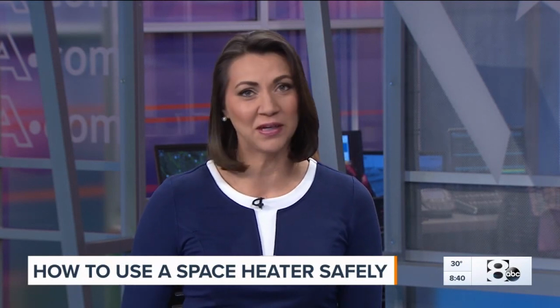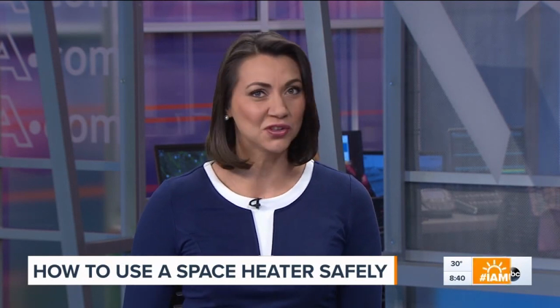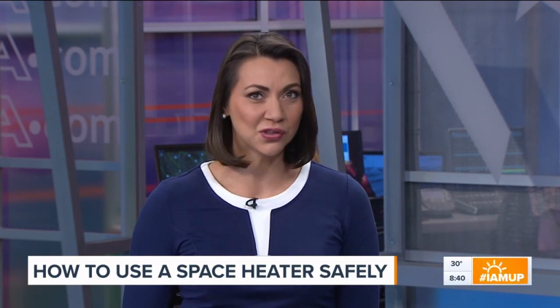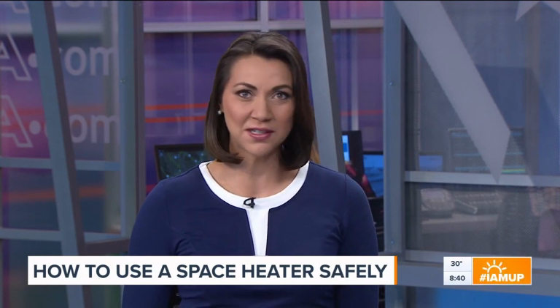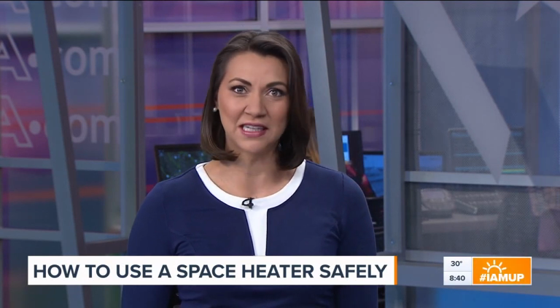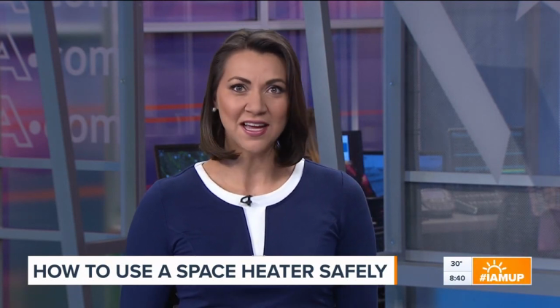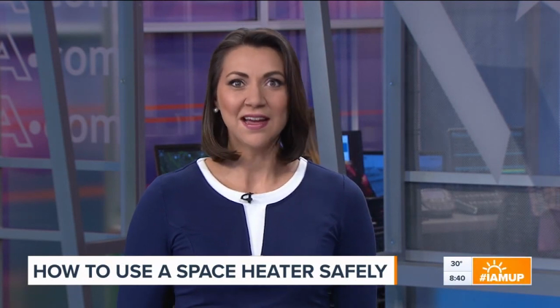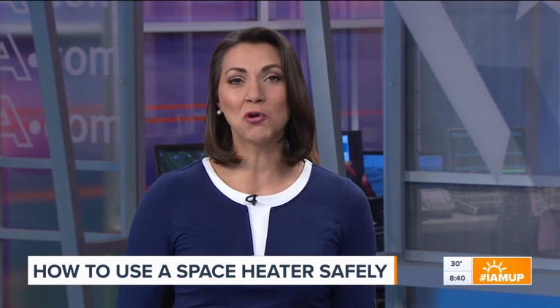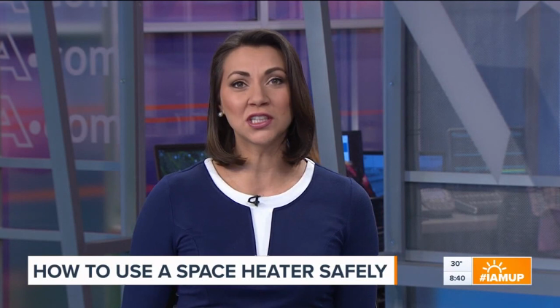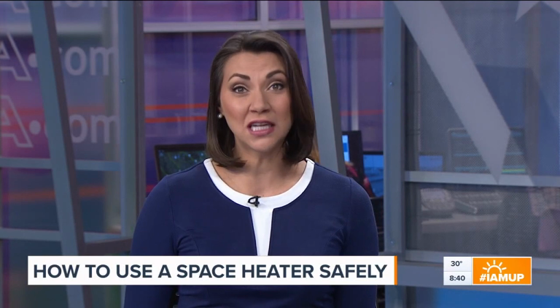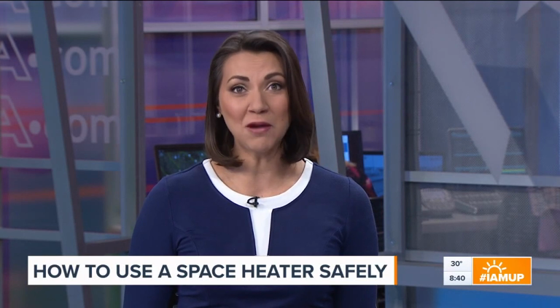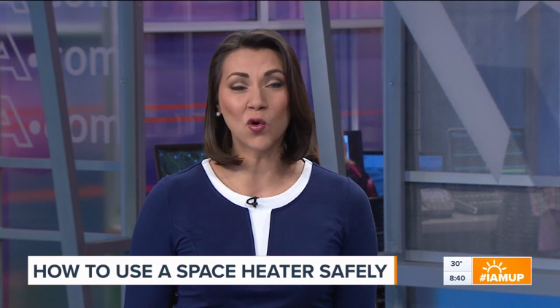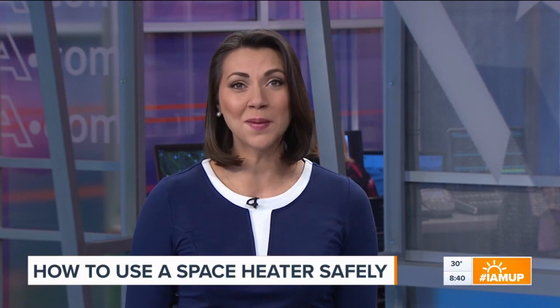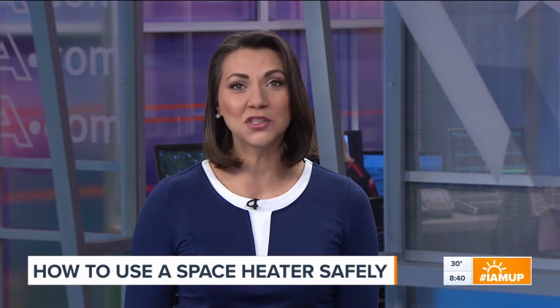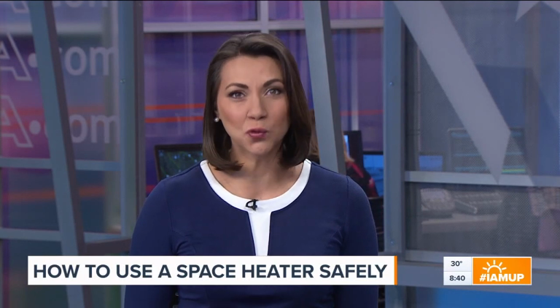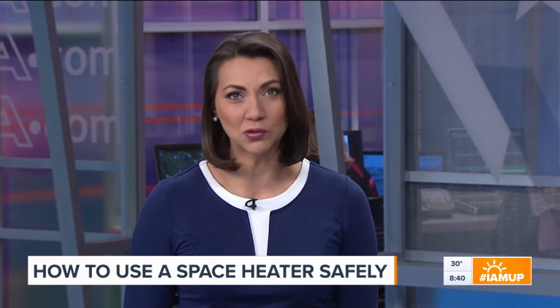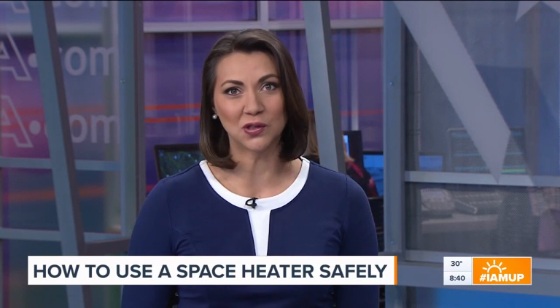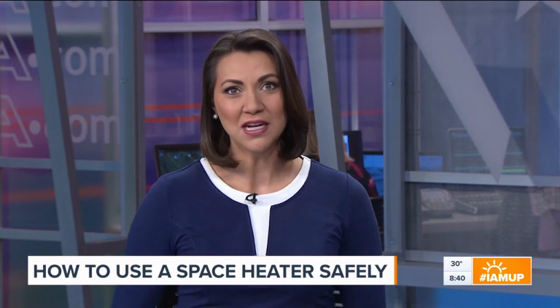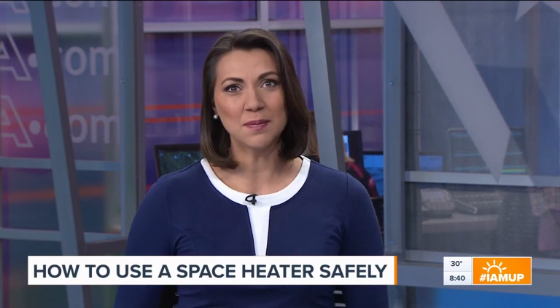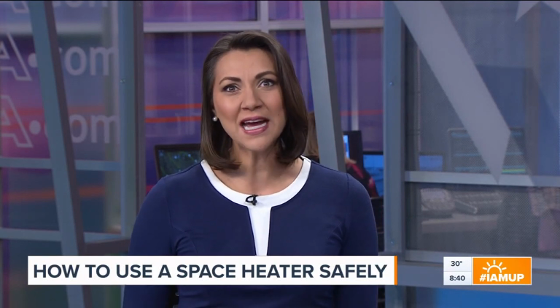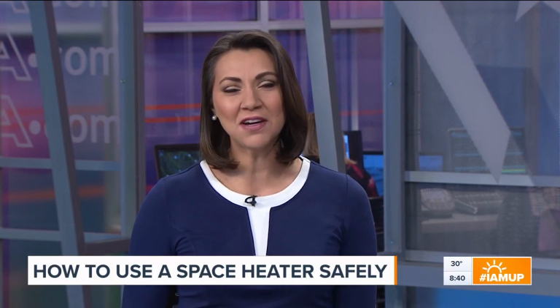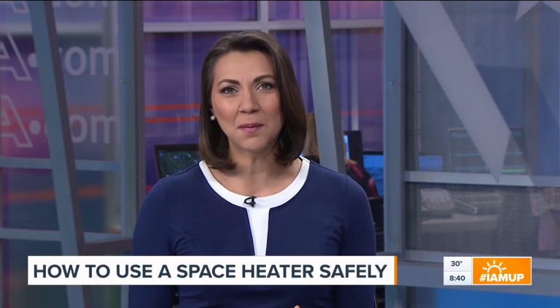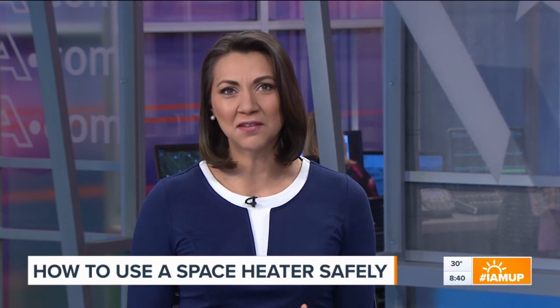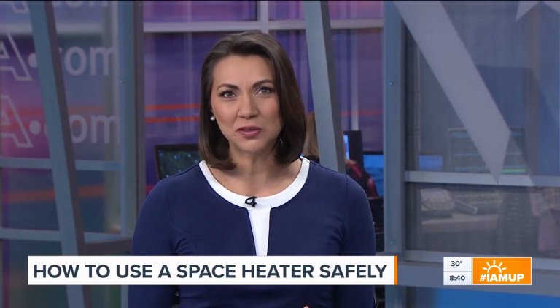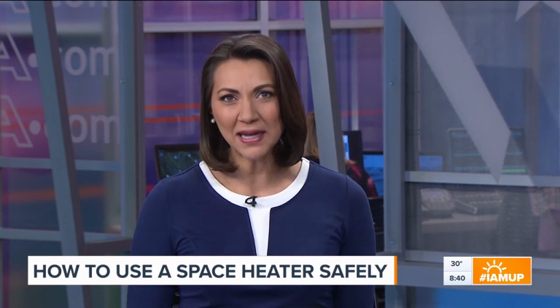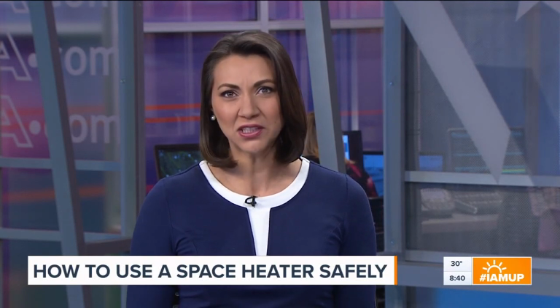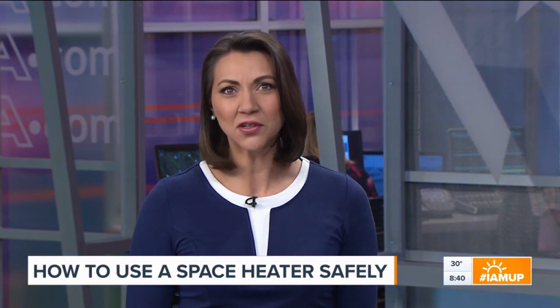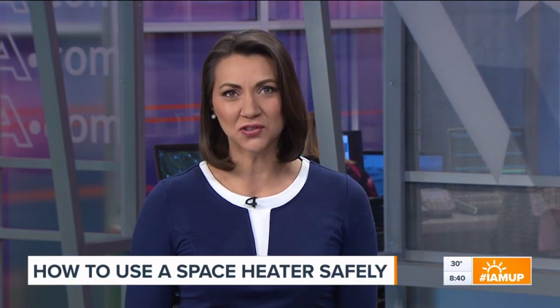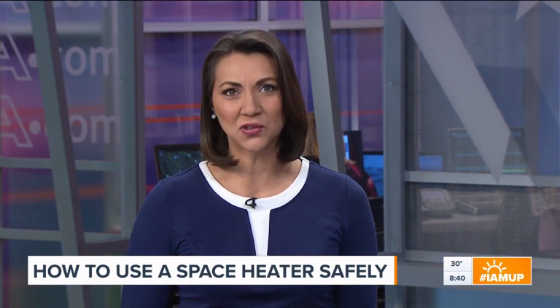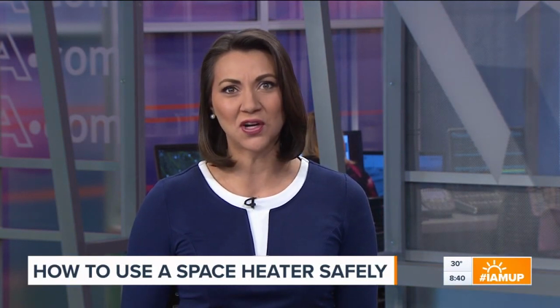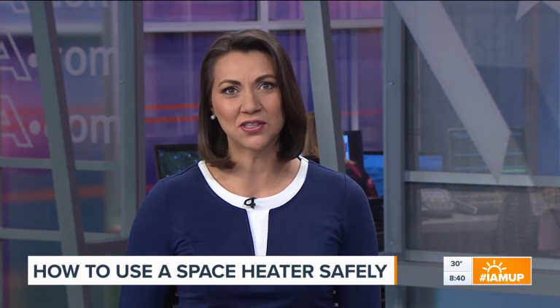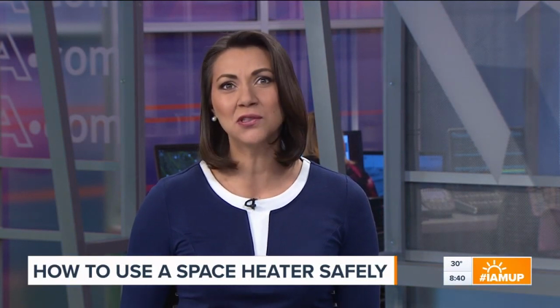That's right, just 30 minutes. And of course, keeping warm is crucial. You may have a couple of space heaters turned on too.